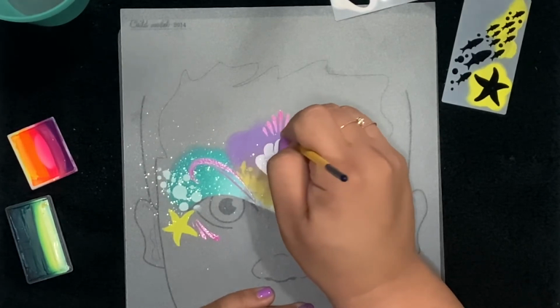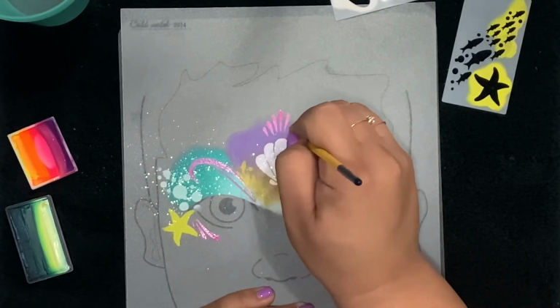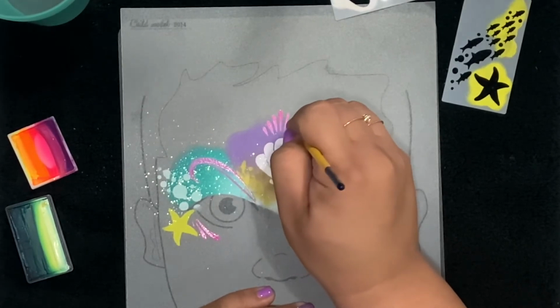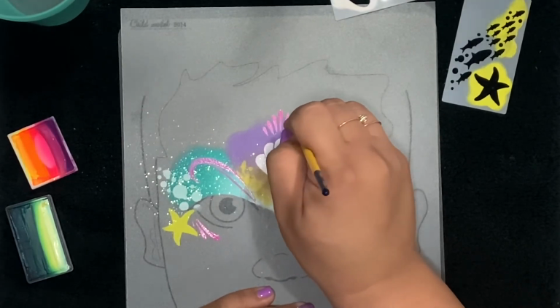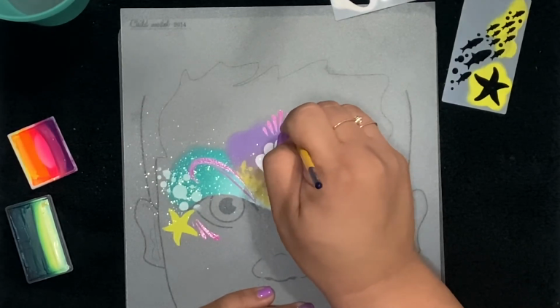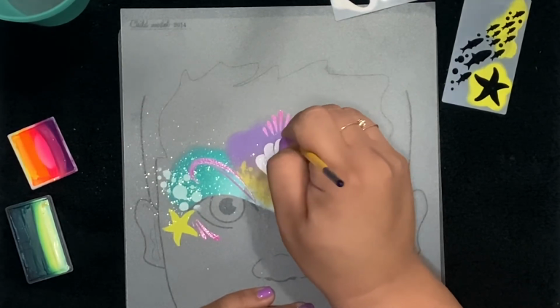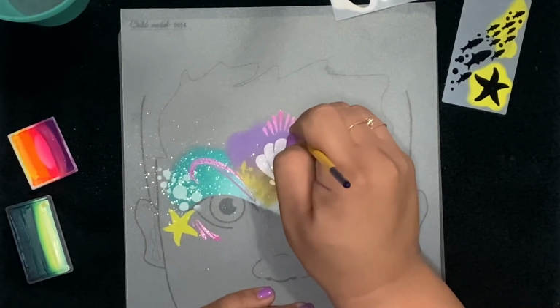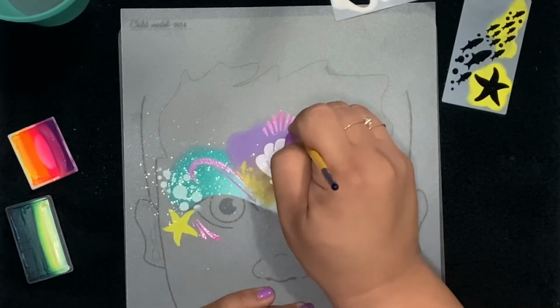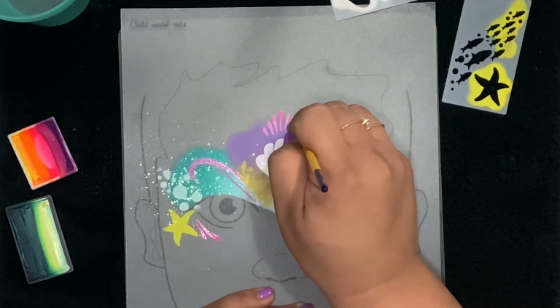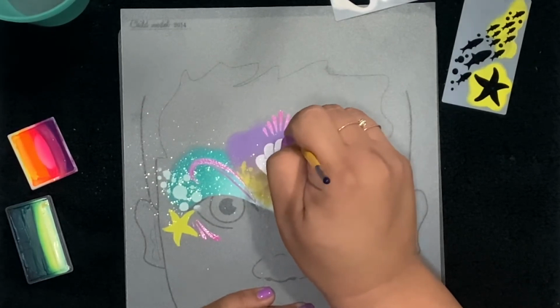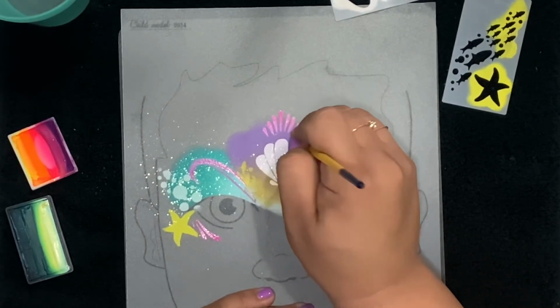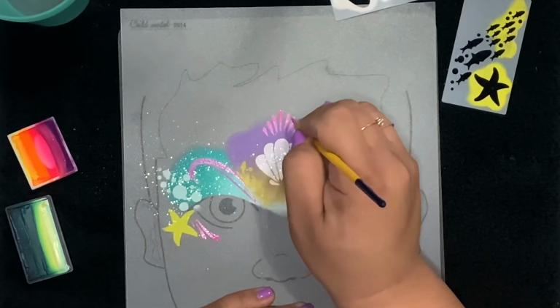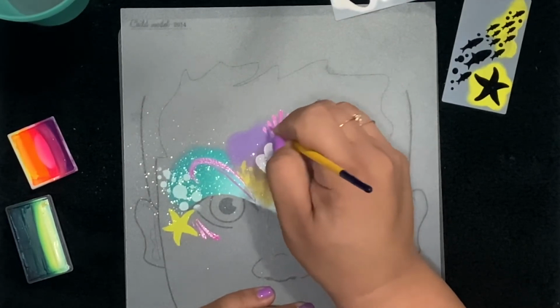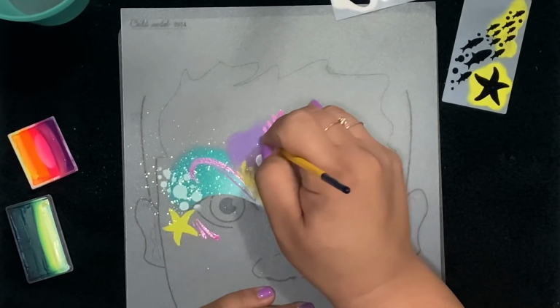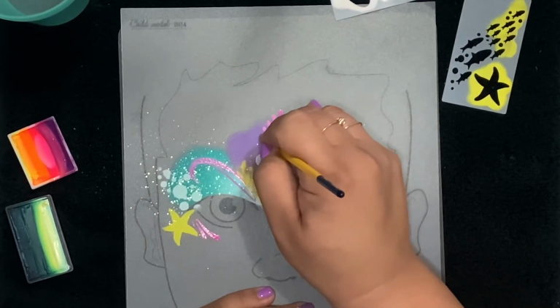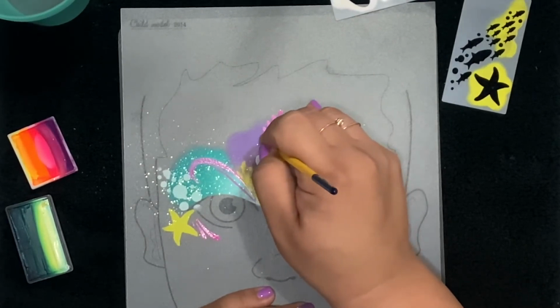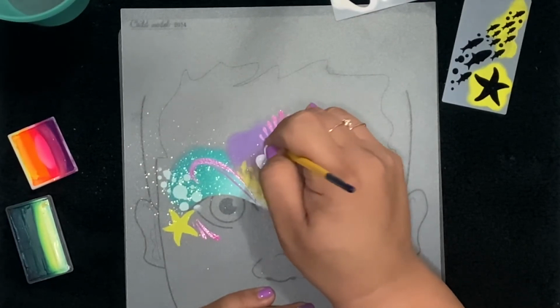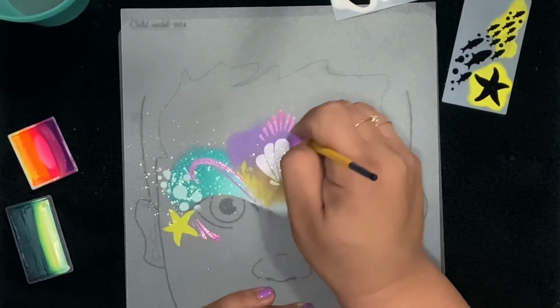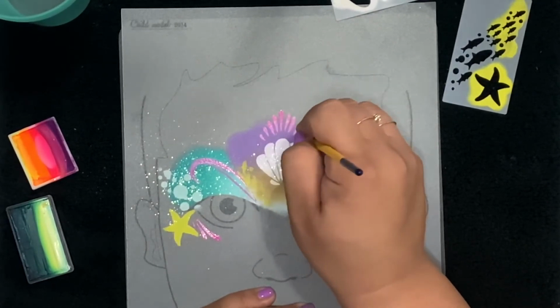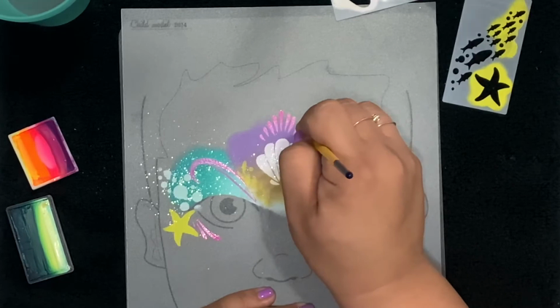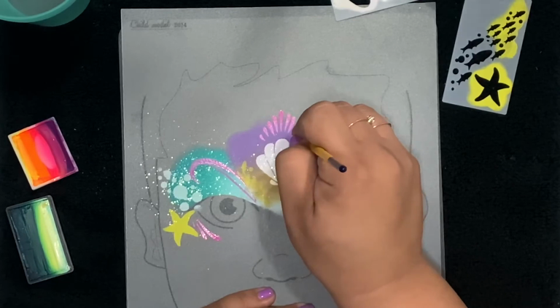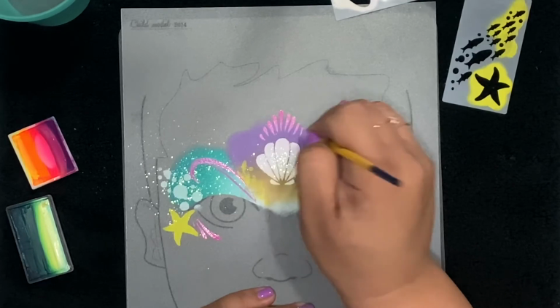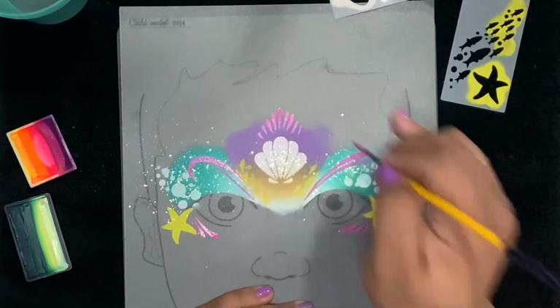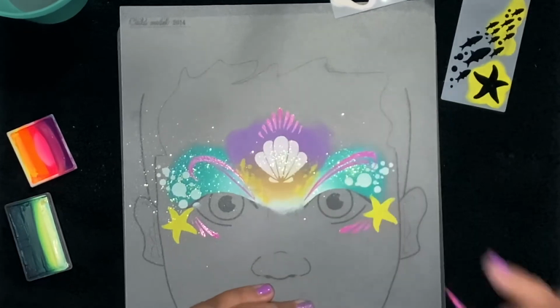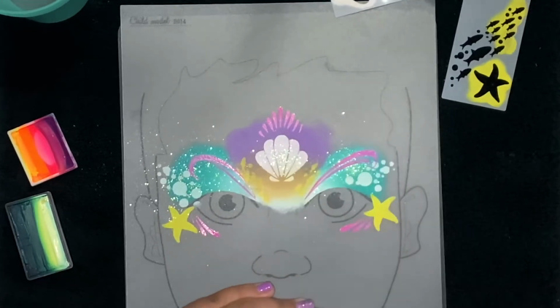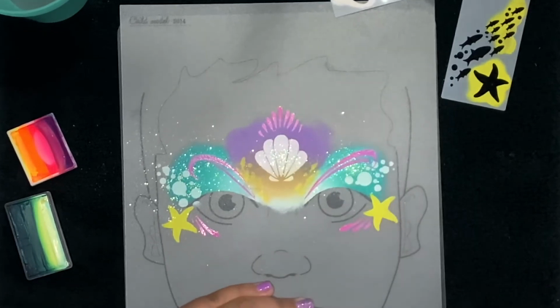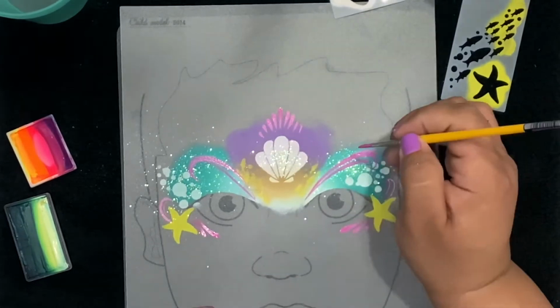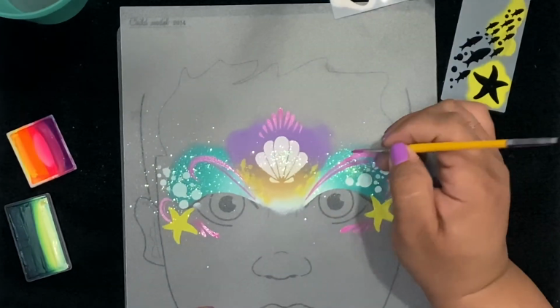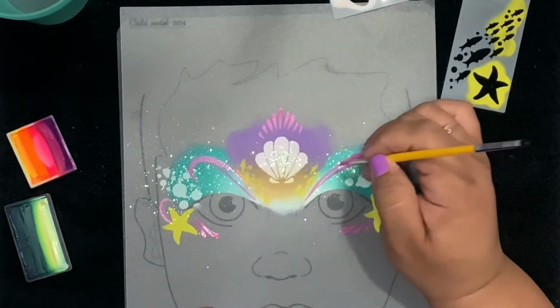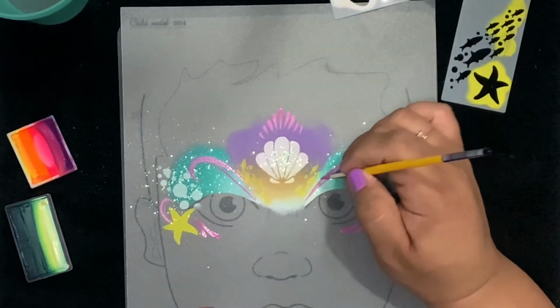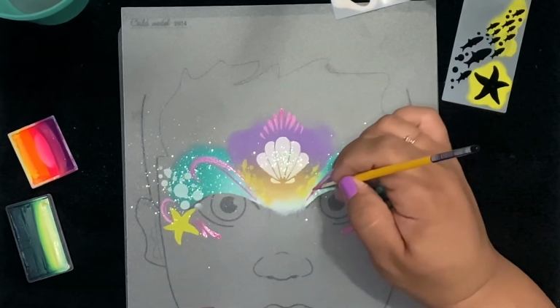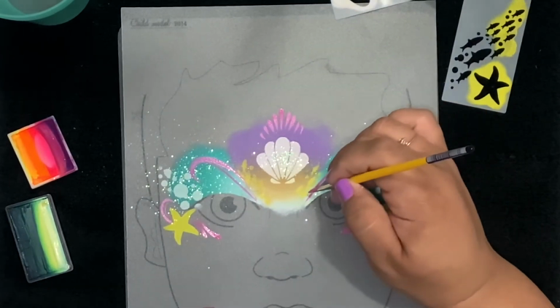Here at the top of the shell I decided to add a little bit of a sort of crown piece.